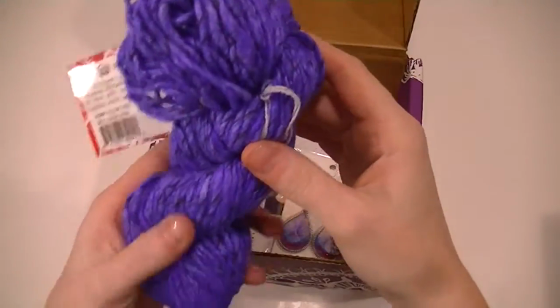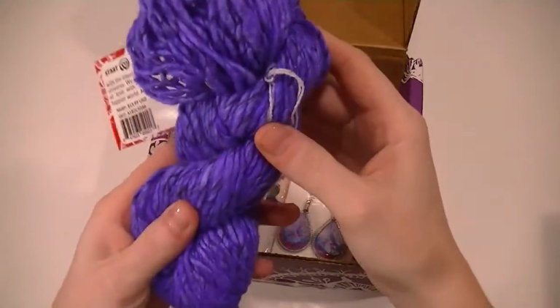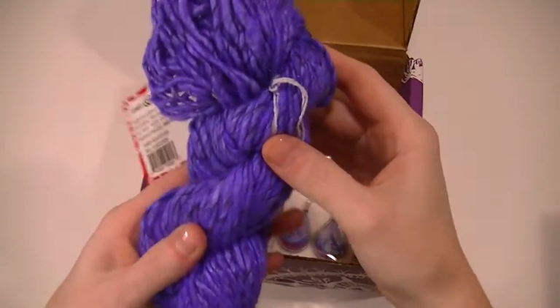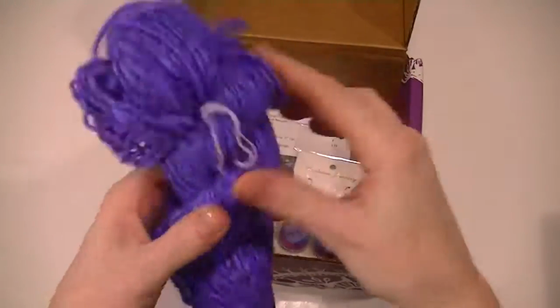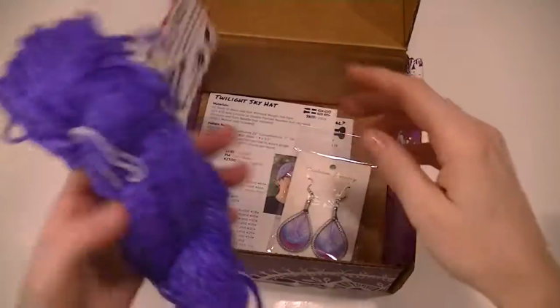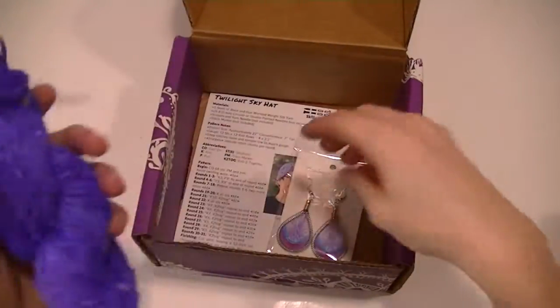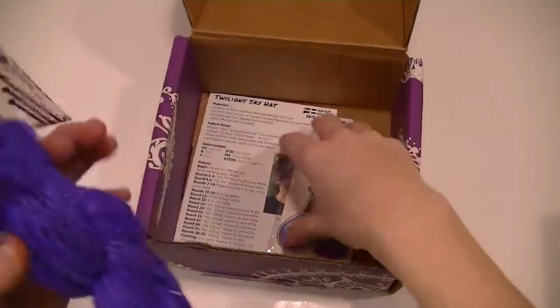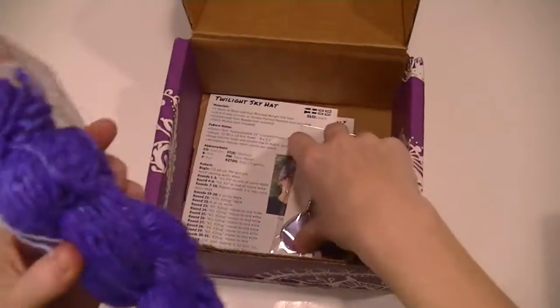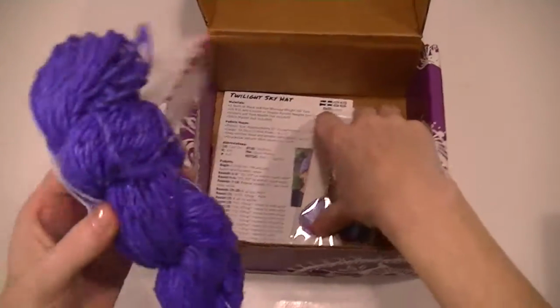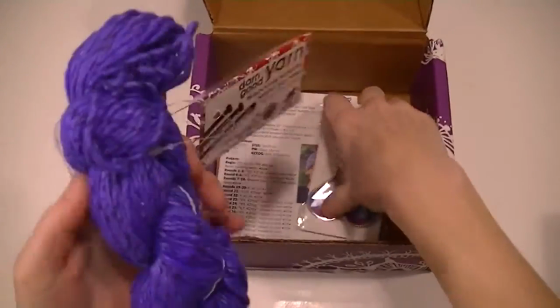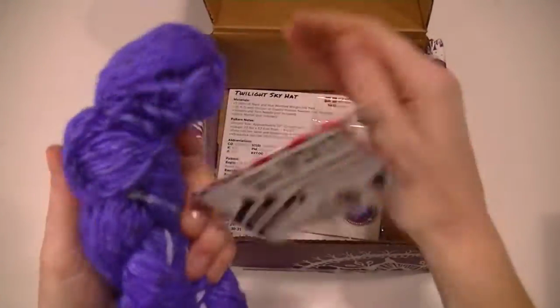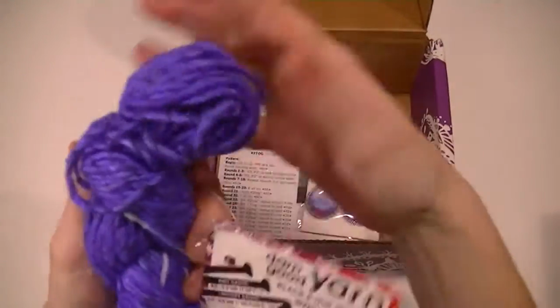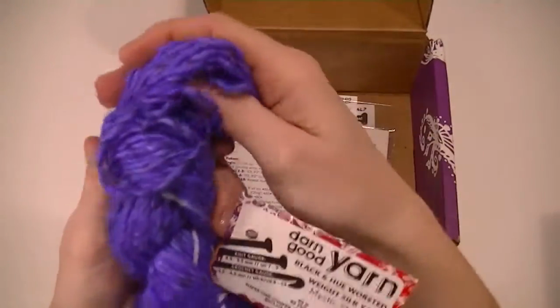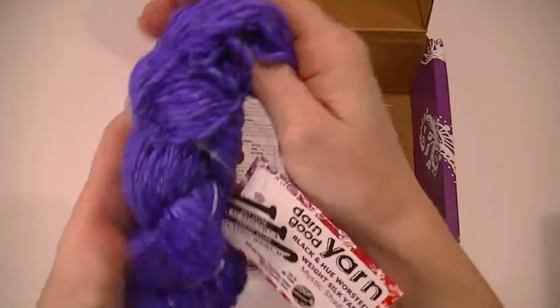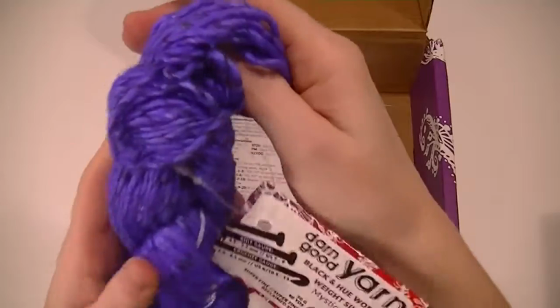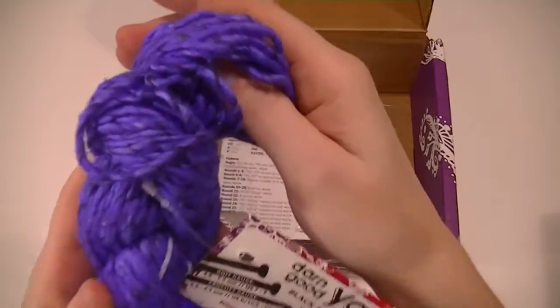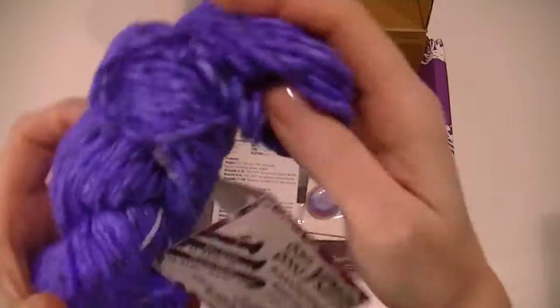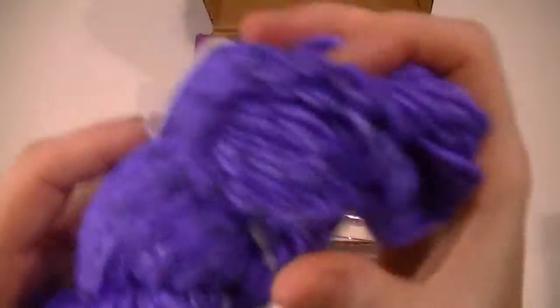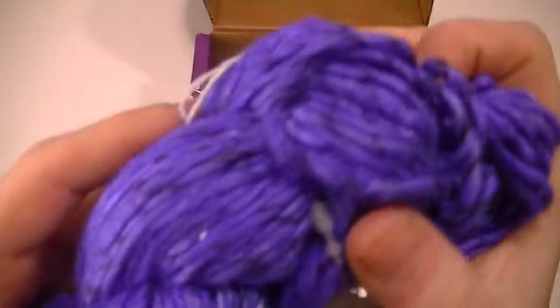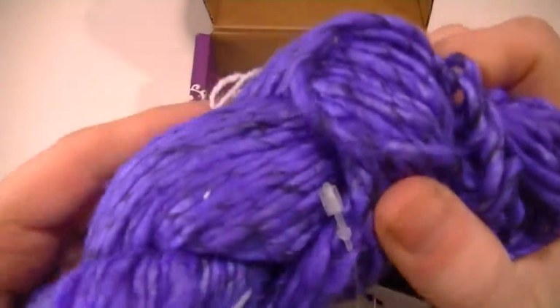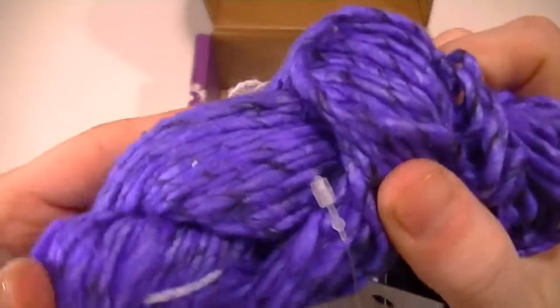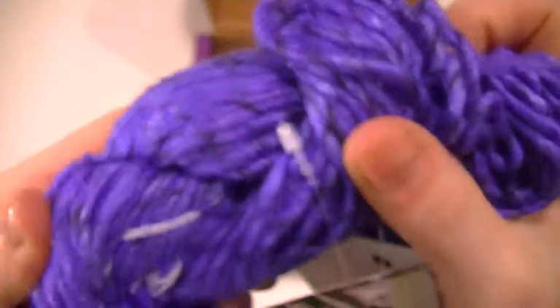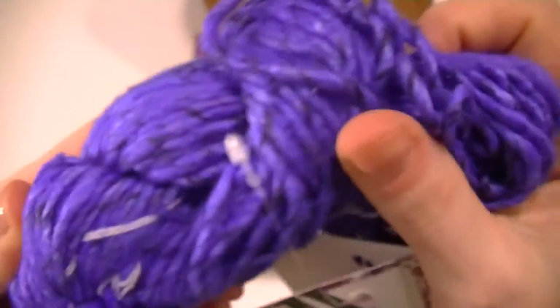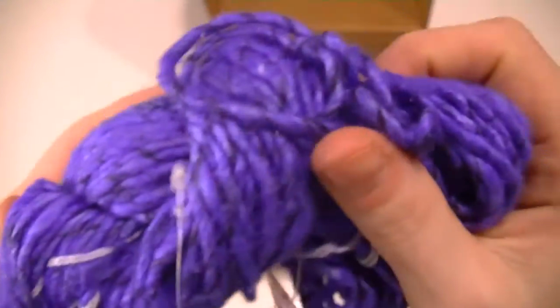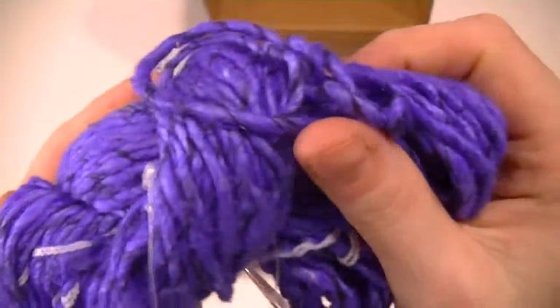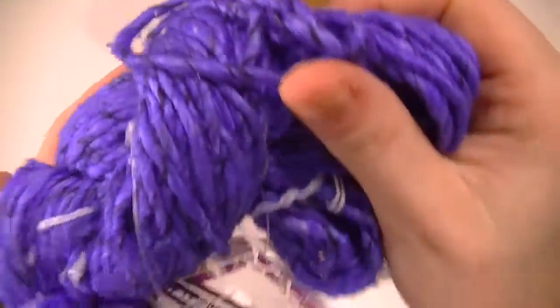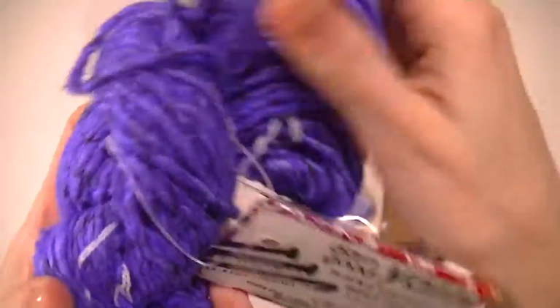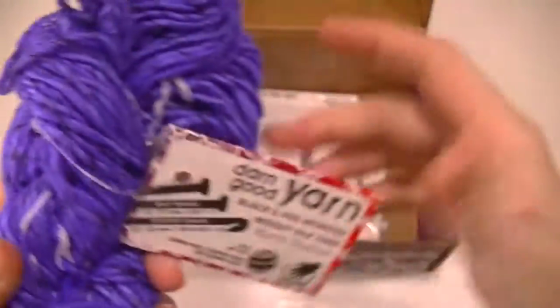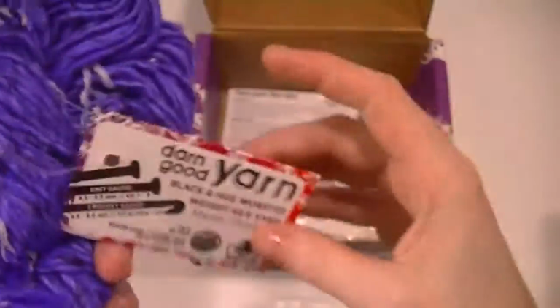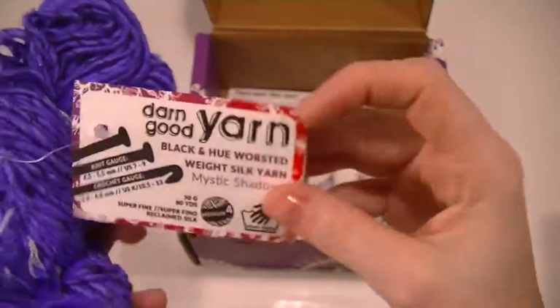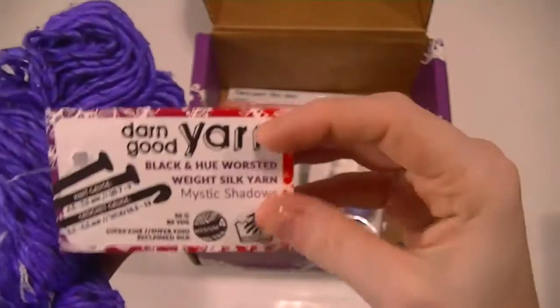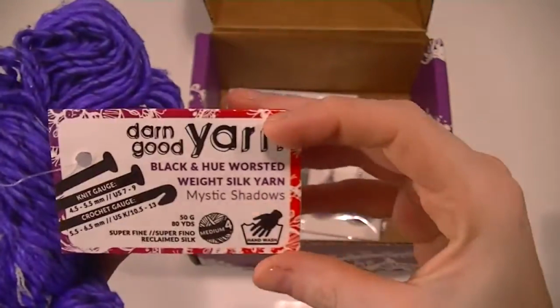Ooh, purple! Oh, now it's soft. There's black in it. That is really neat.